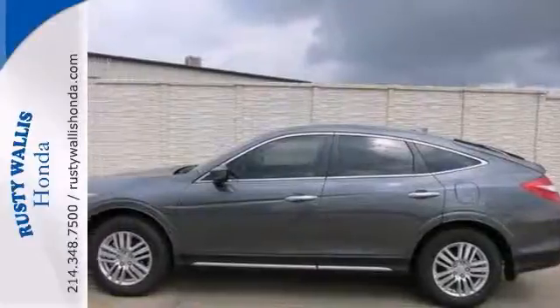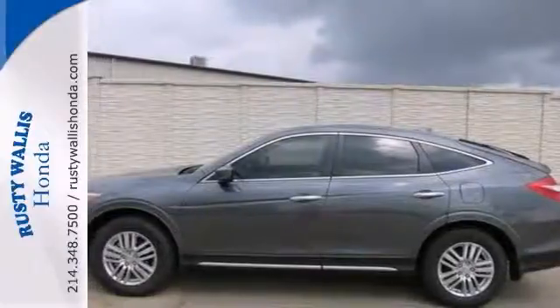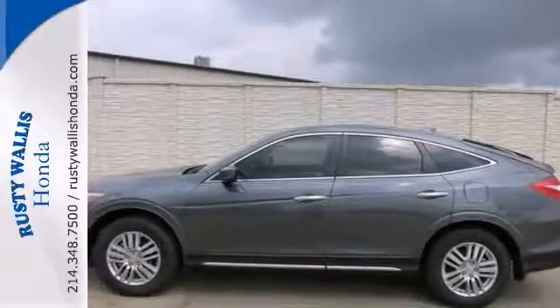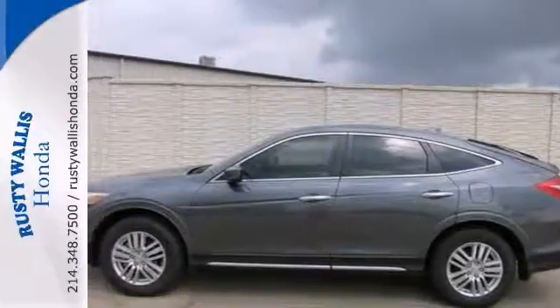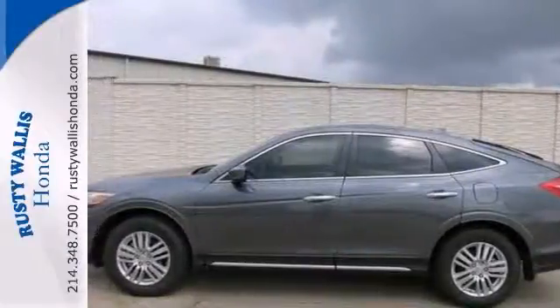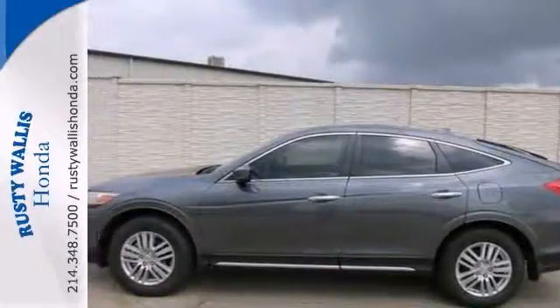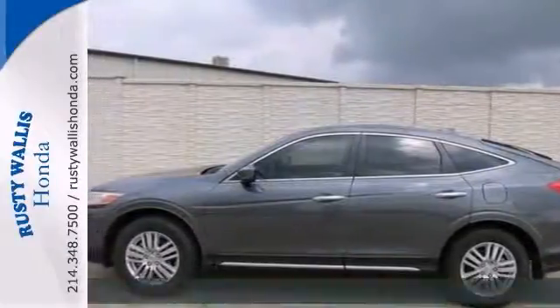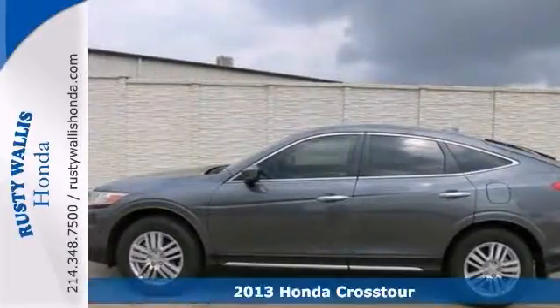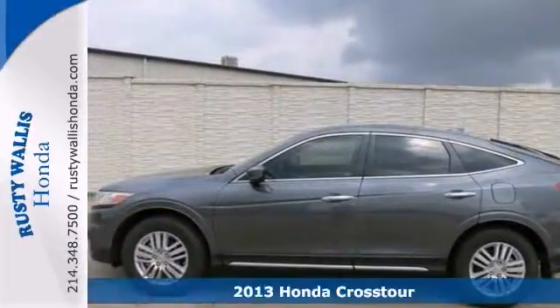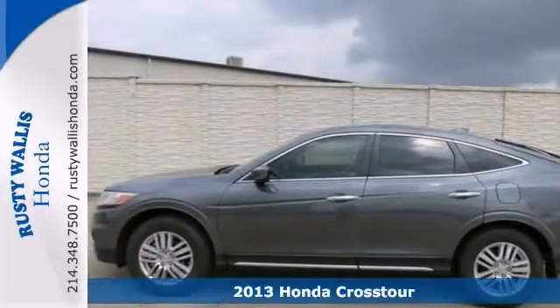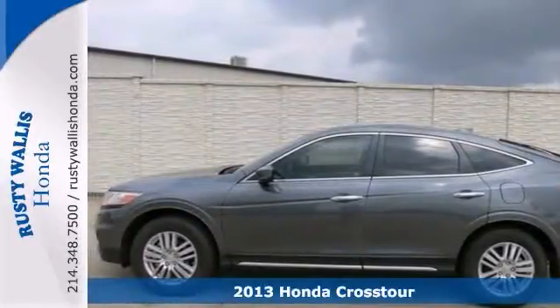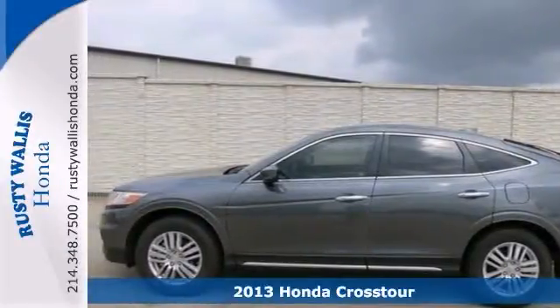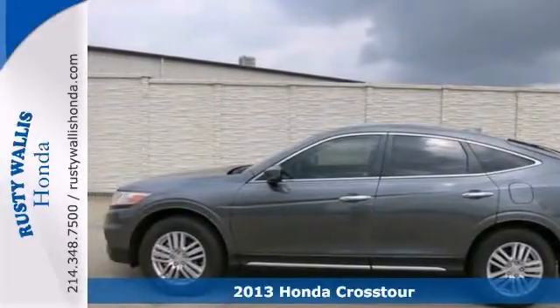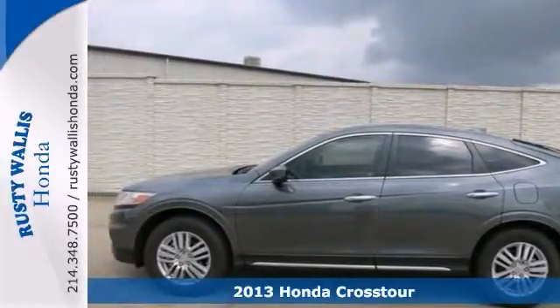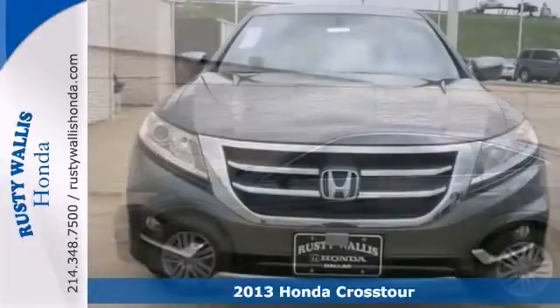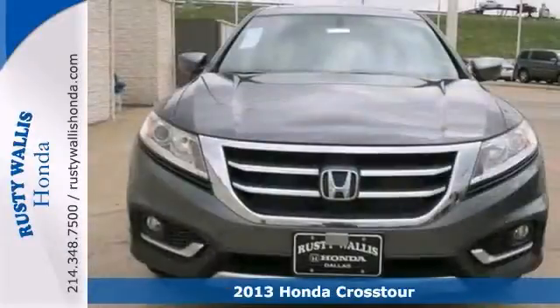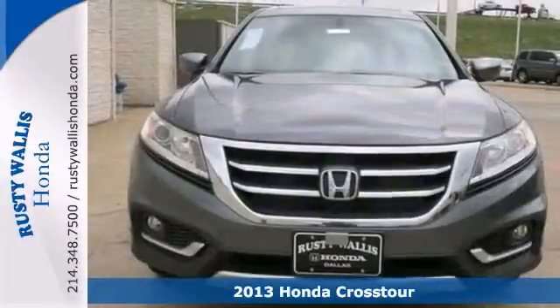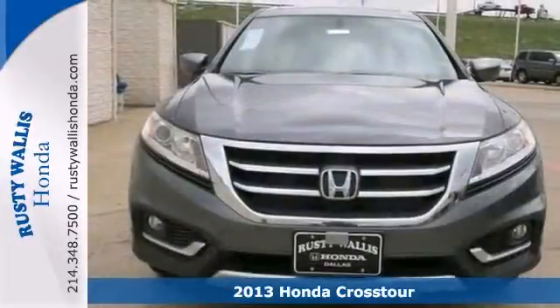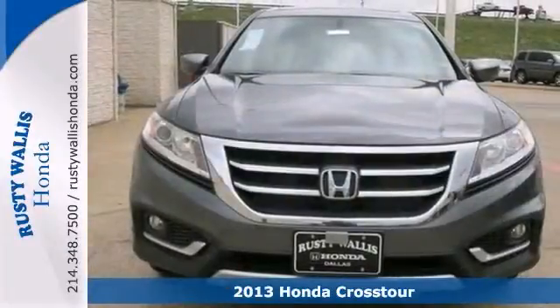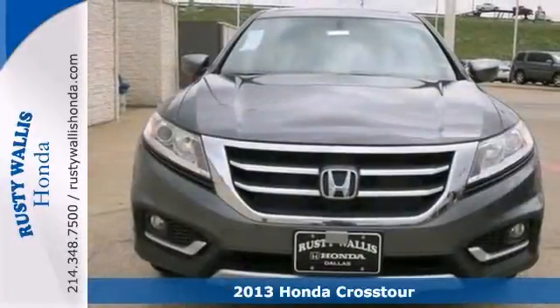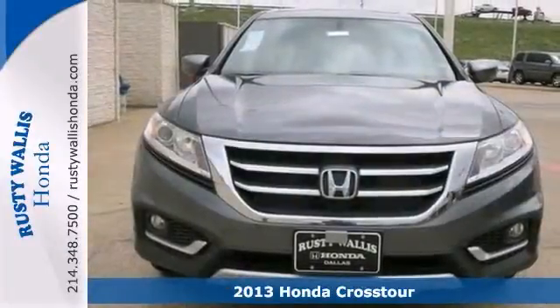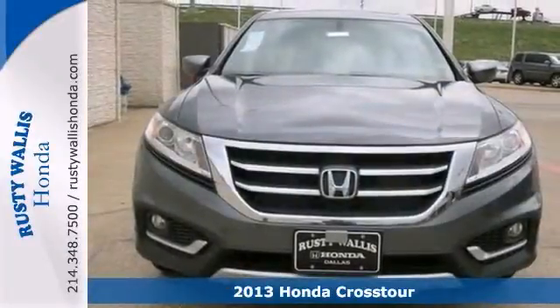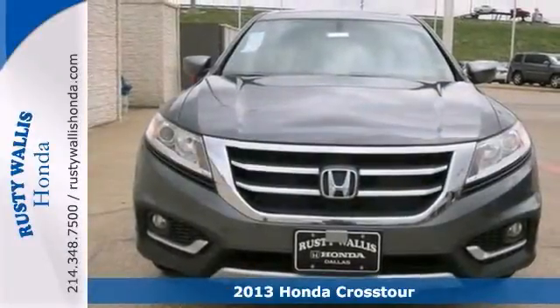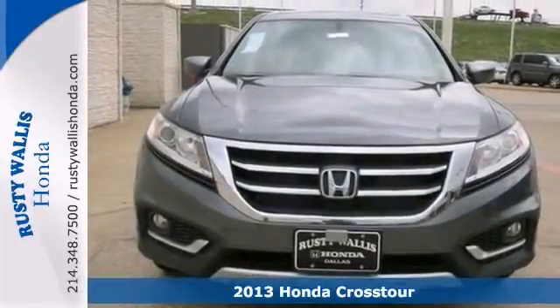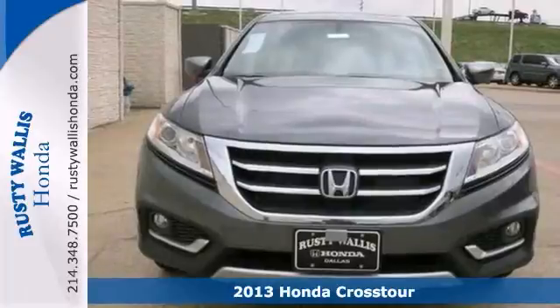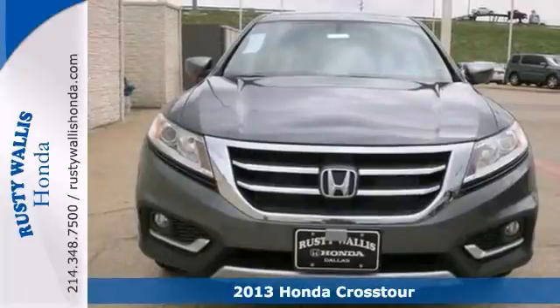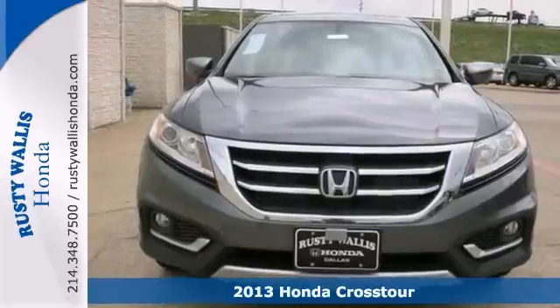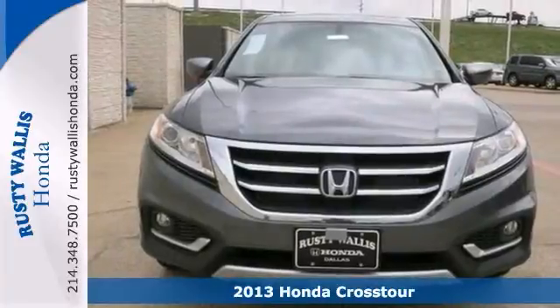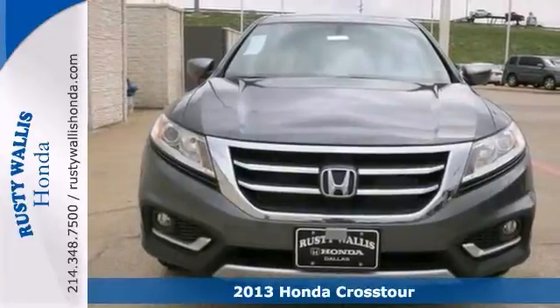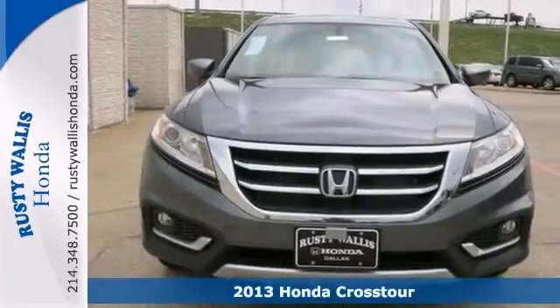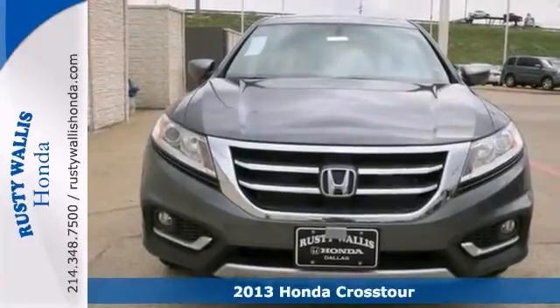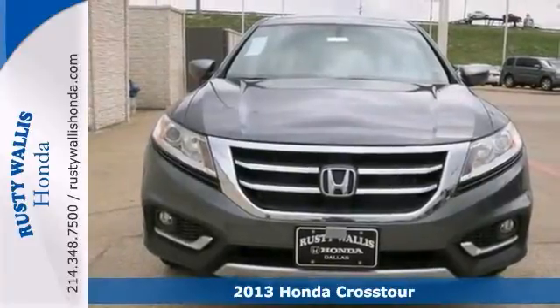You don't have to worry about the appreciation on this handsome 2013 Honda Crosstour — the guy before you got it all.